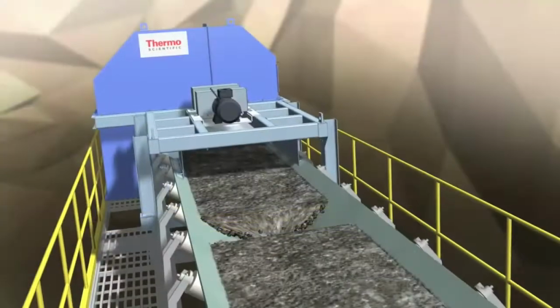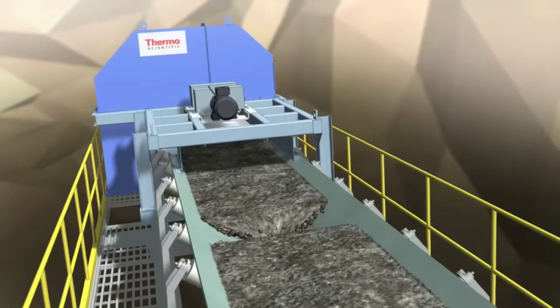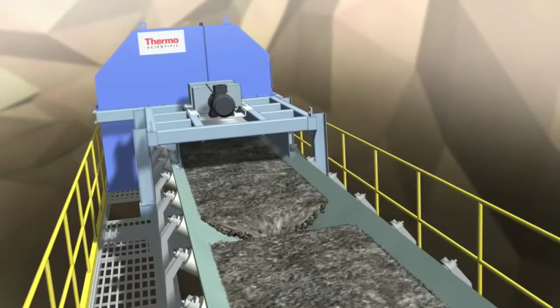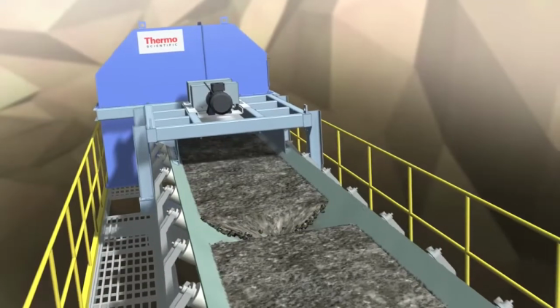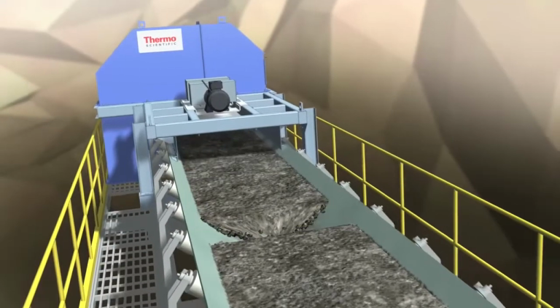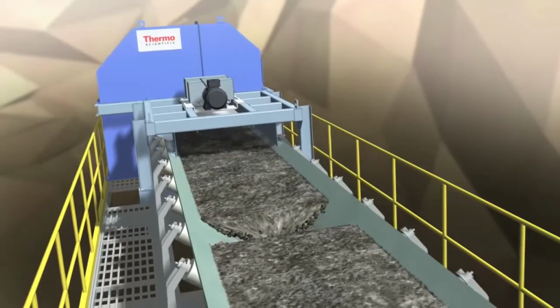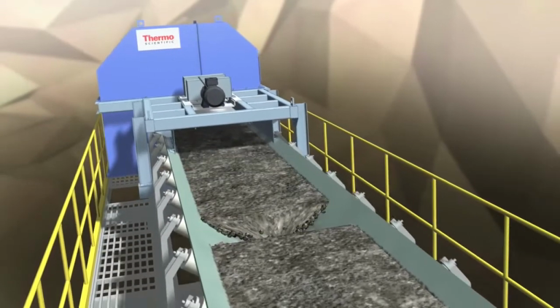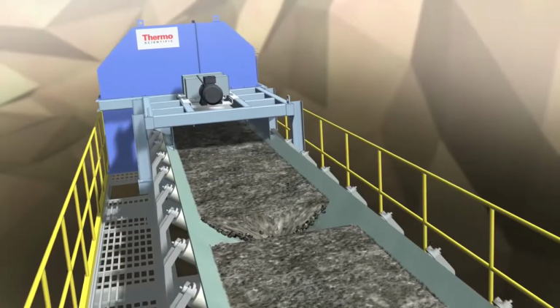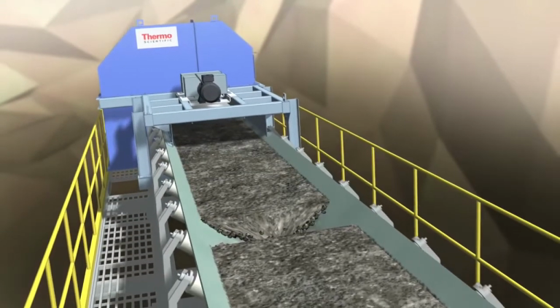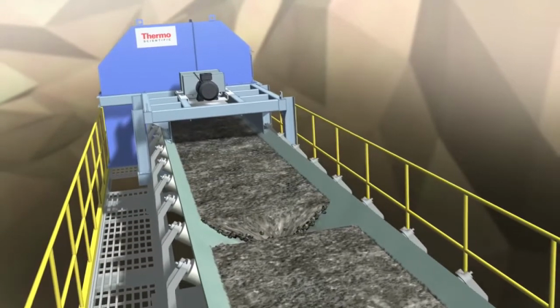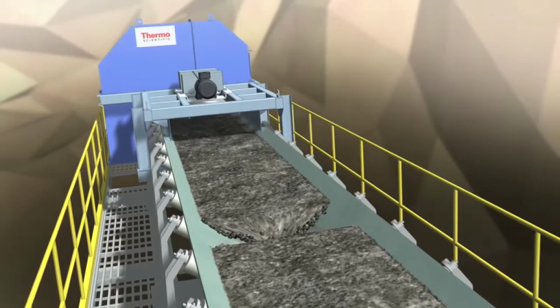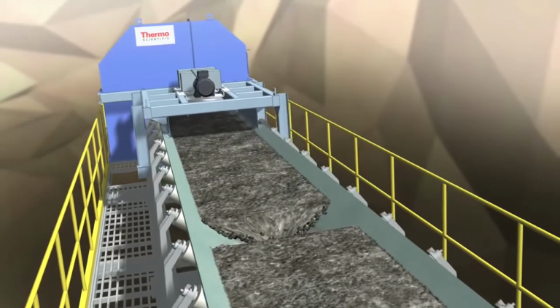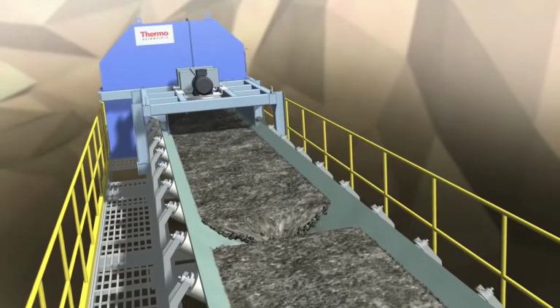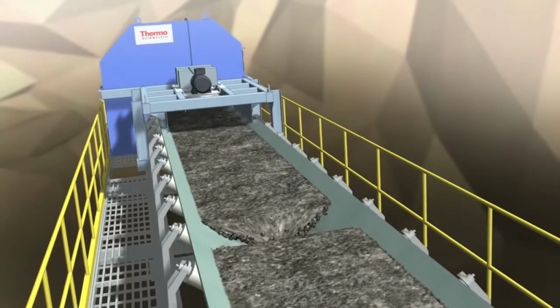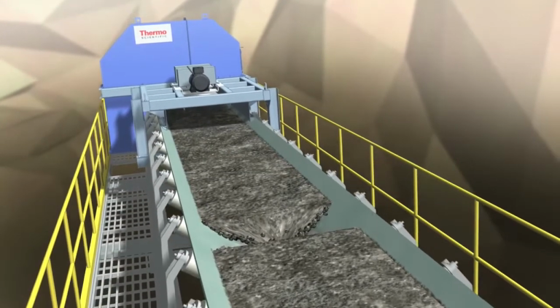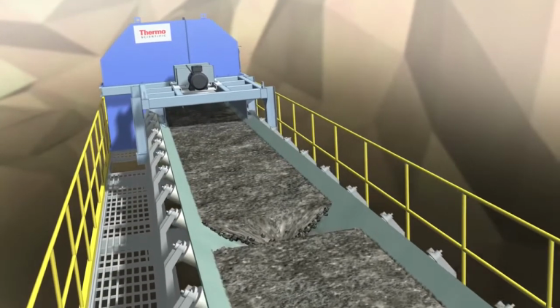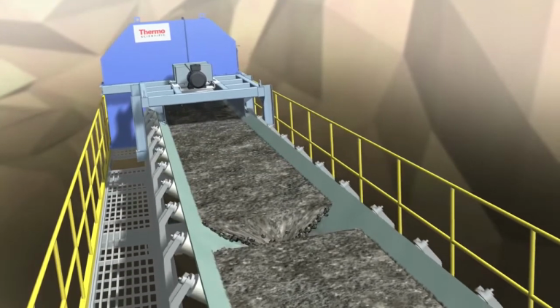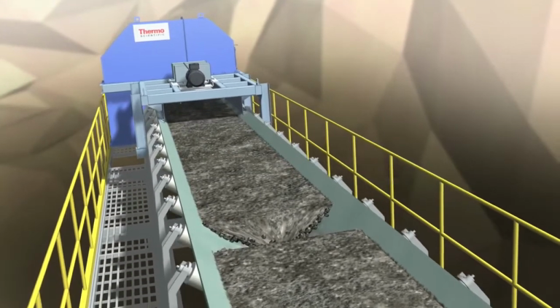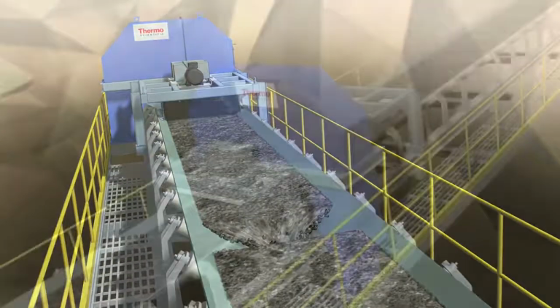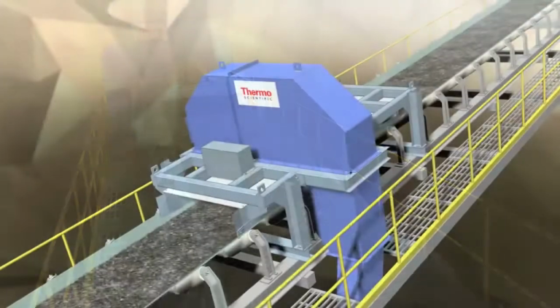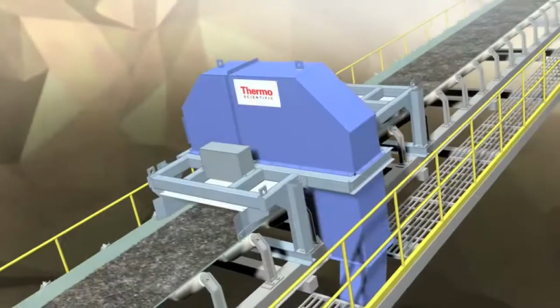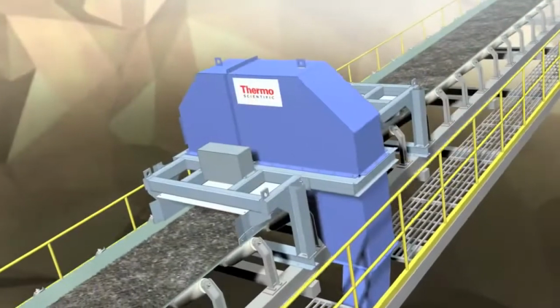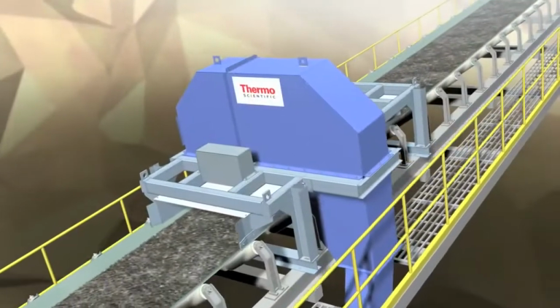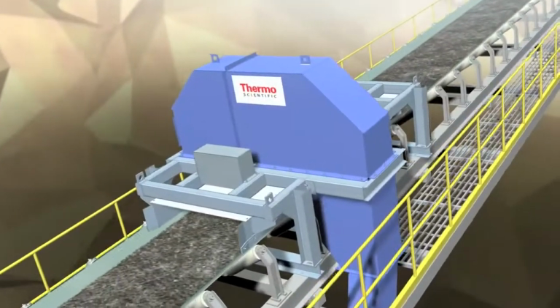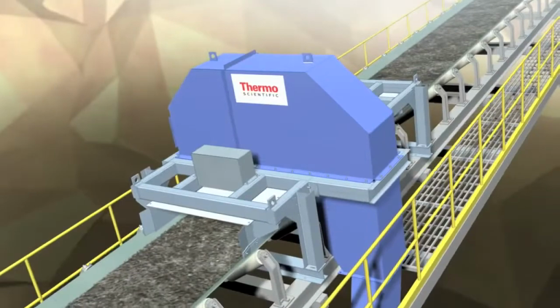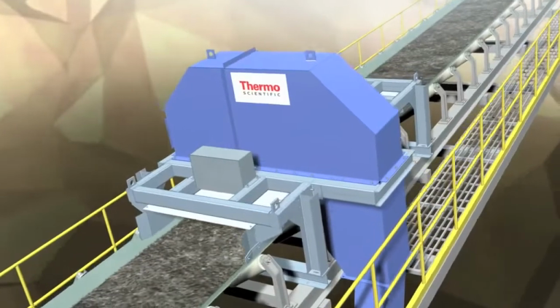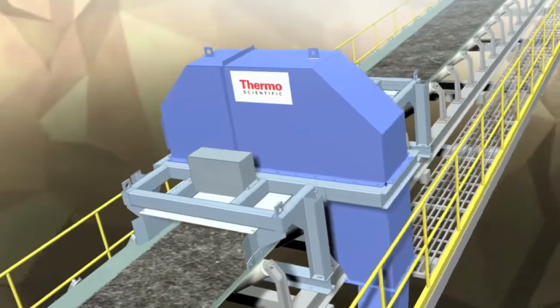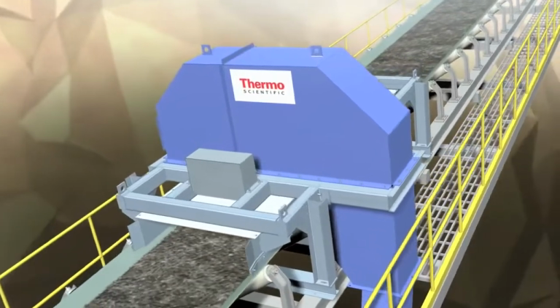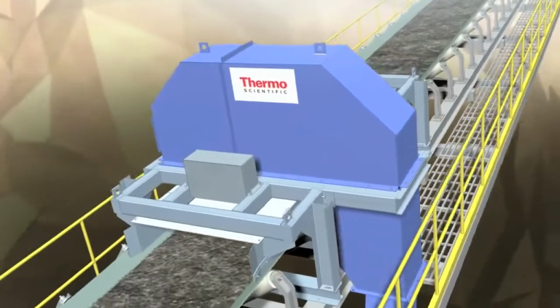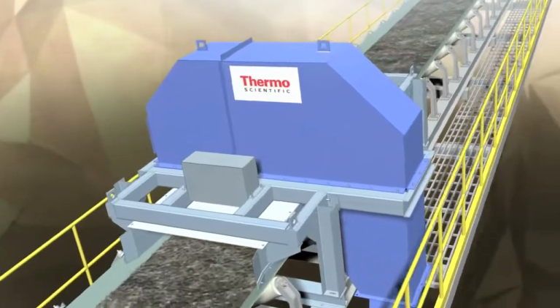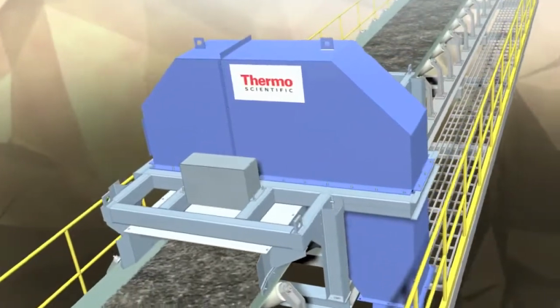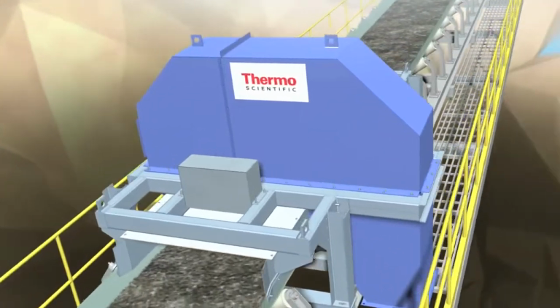Contact us today to discuss how Thermo Fisher Scientific can configure a sampling system for your specific application.